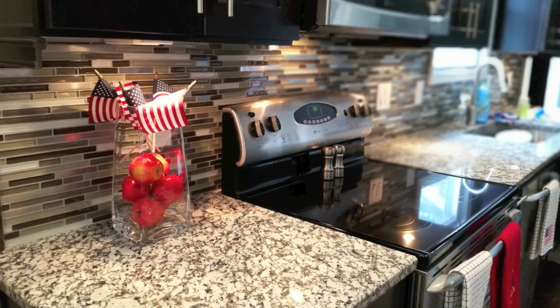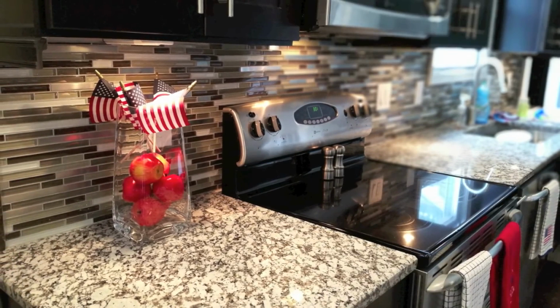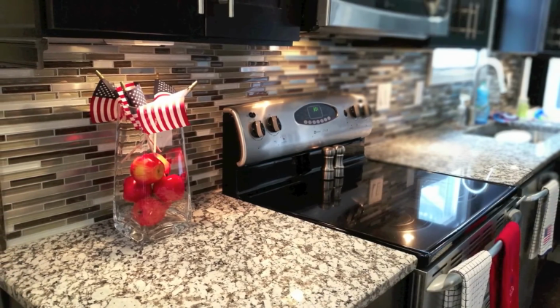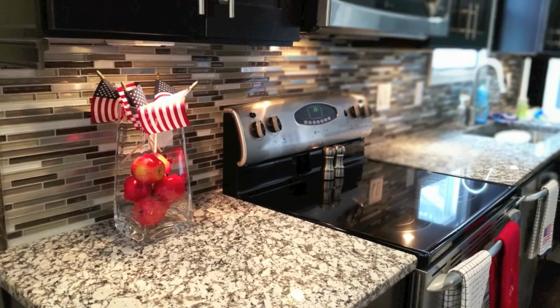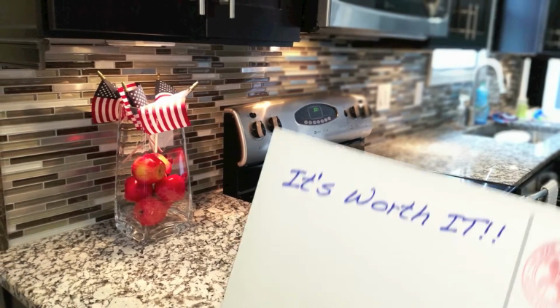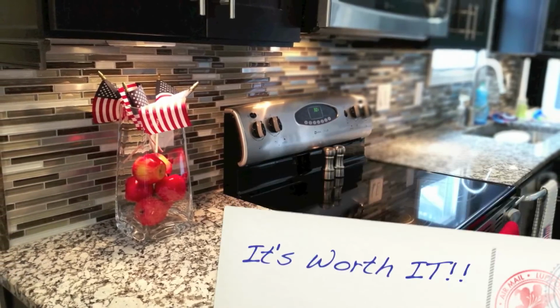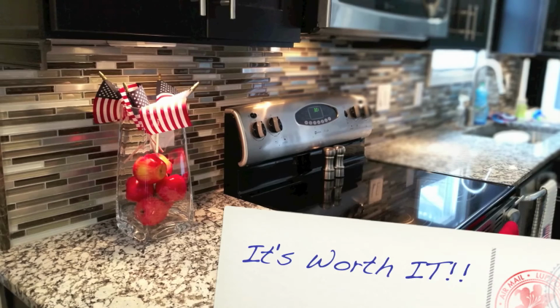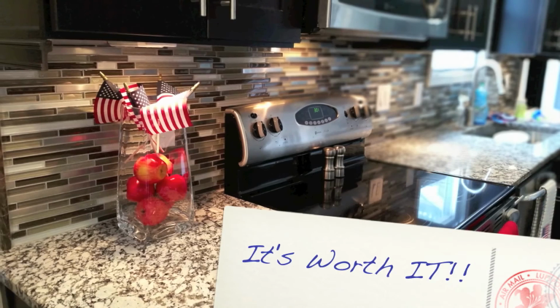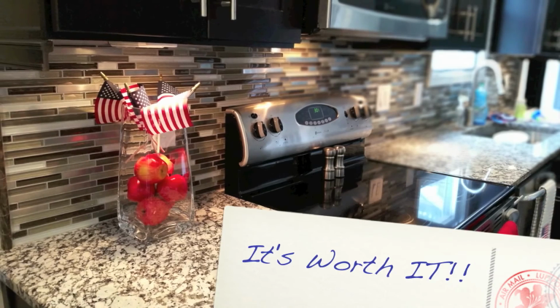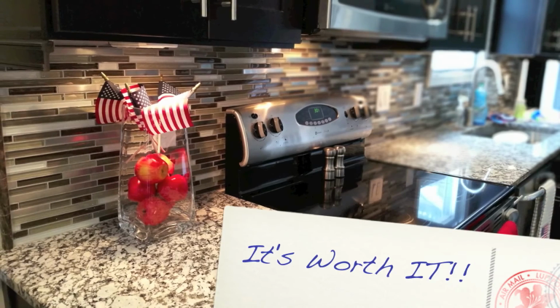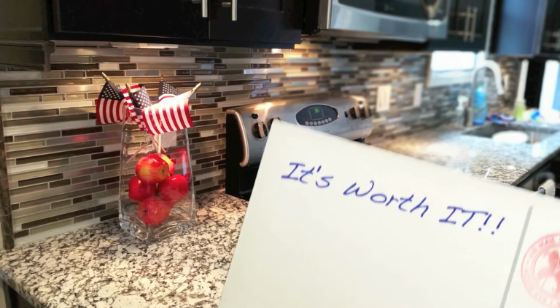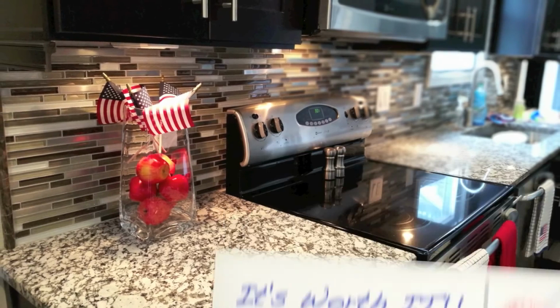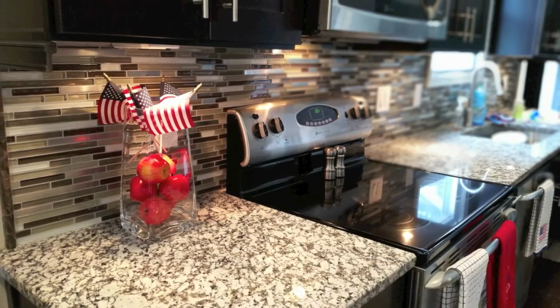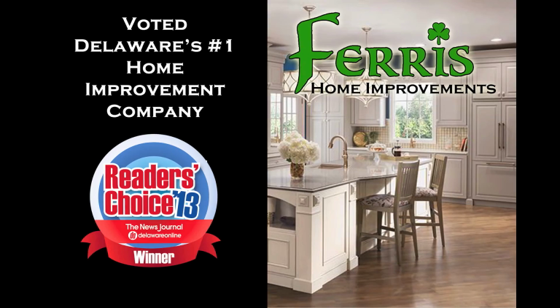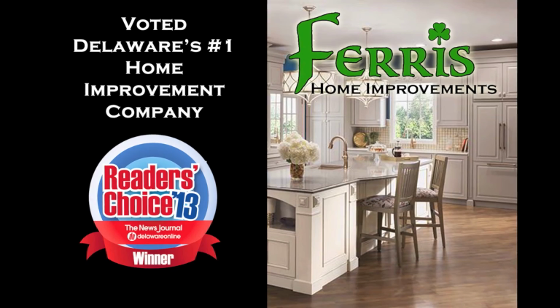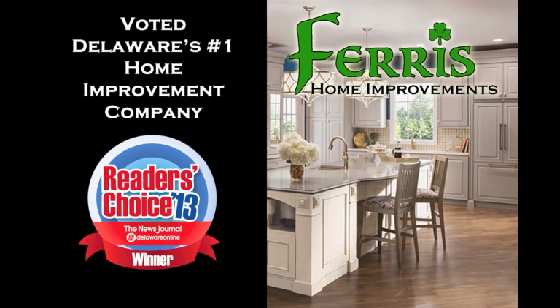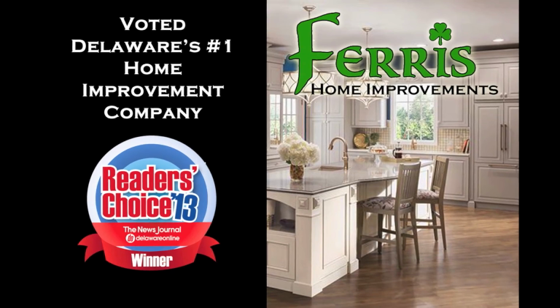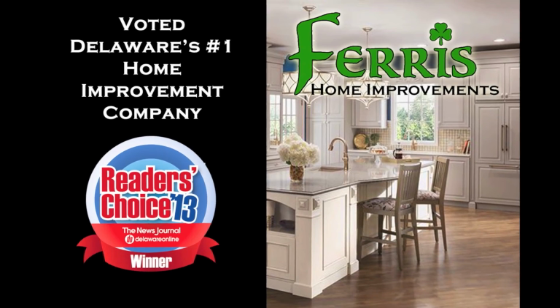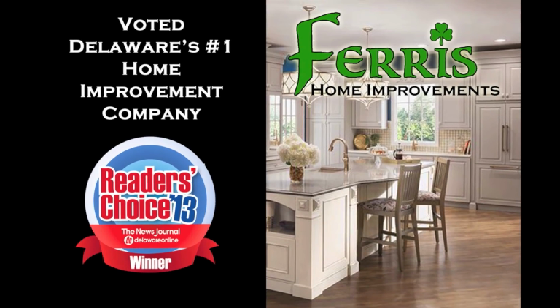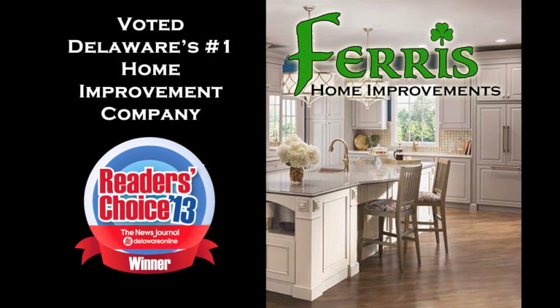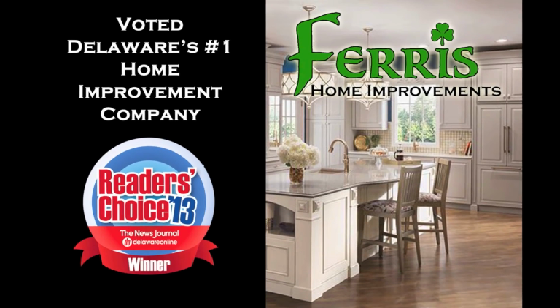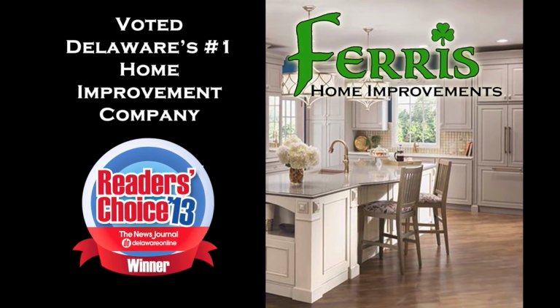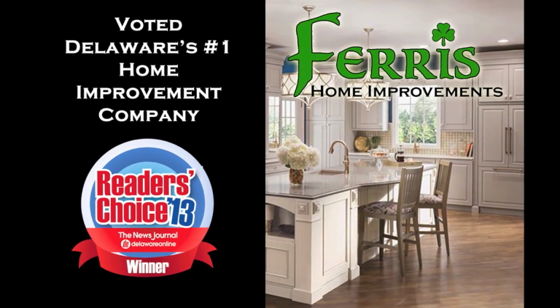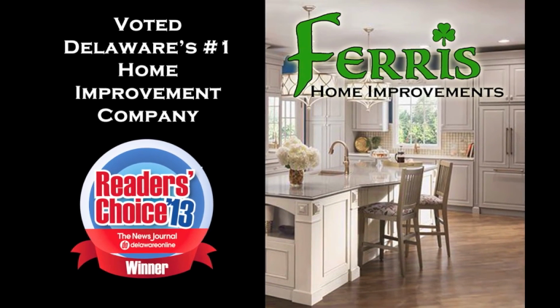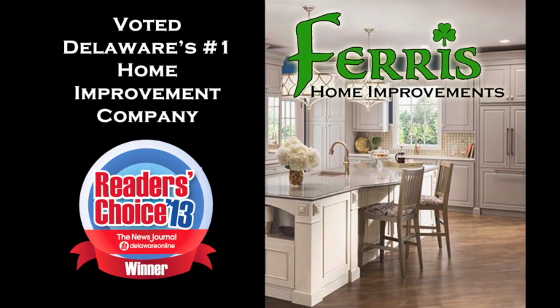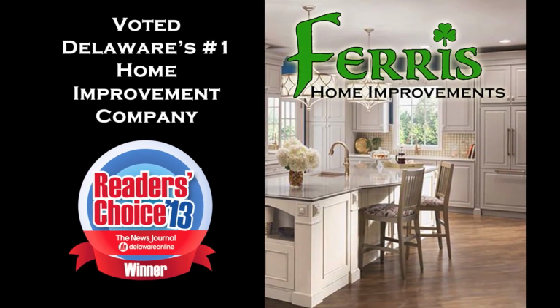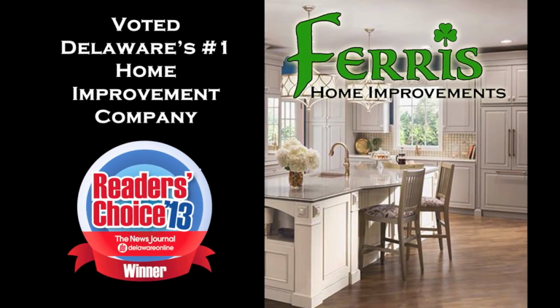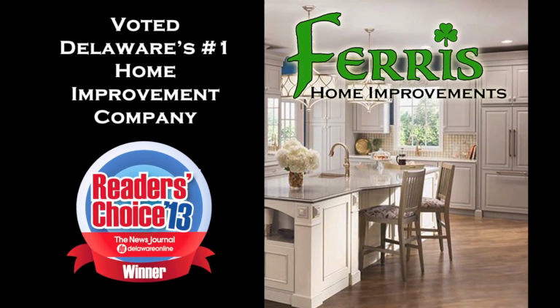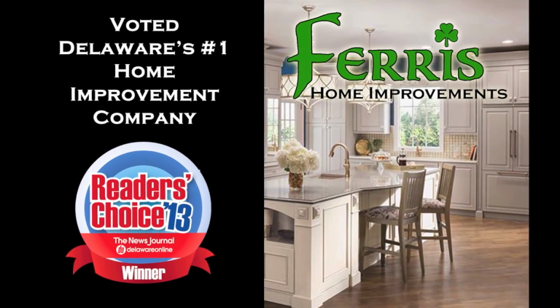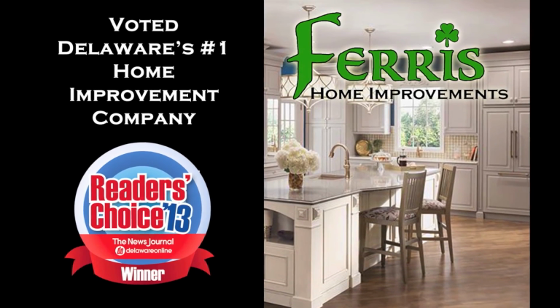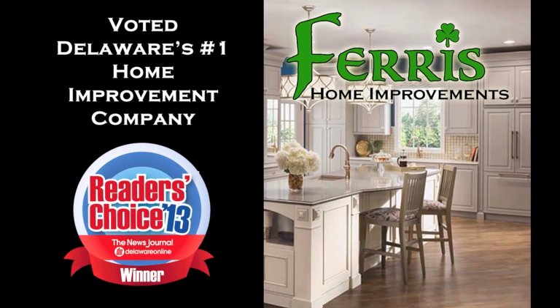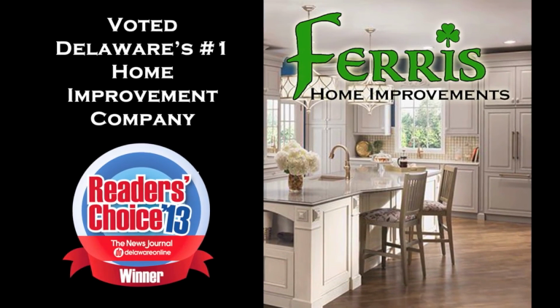Get in touch with Veris Home Improvements in Wilmington, Delaware to discuss plans for your newly remodeled kitchen today.